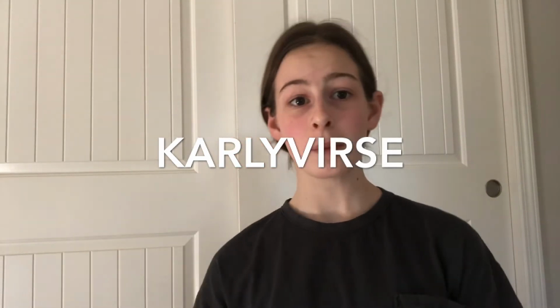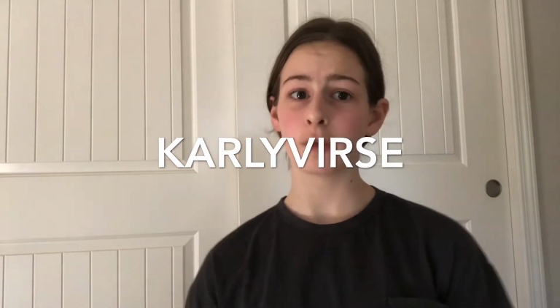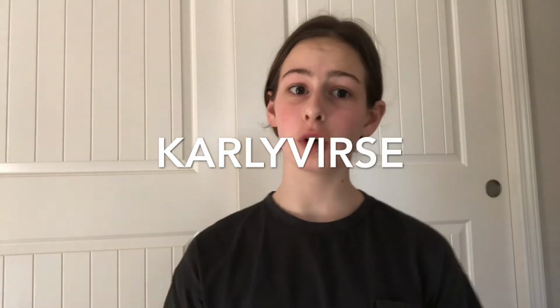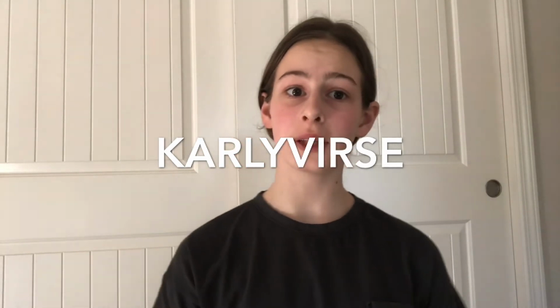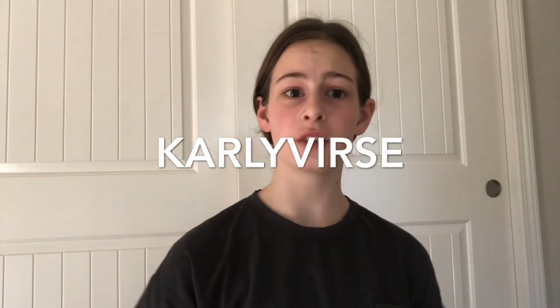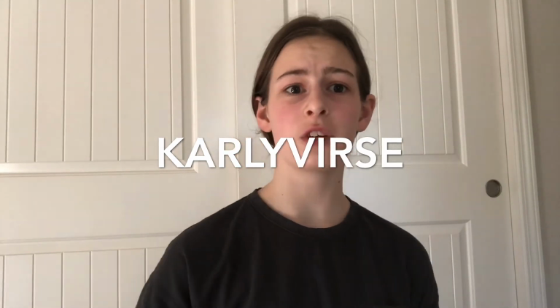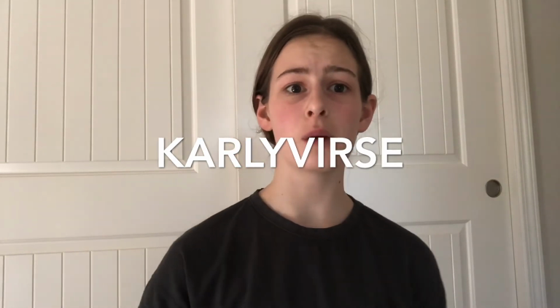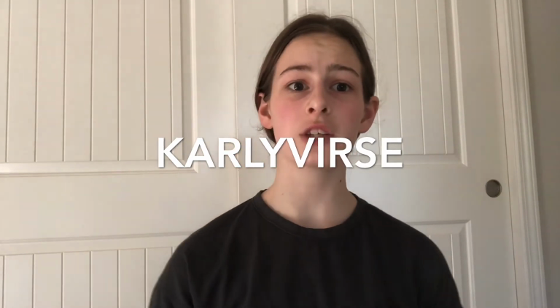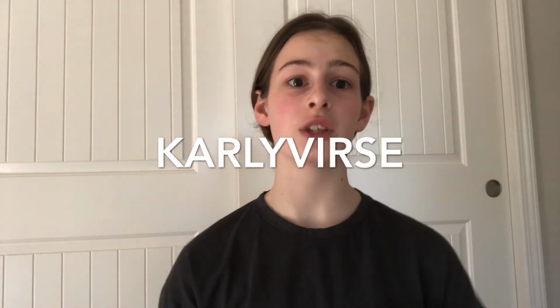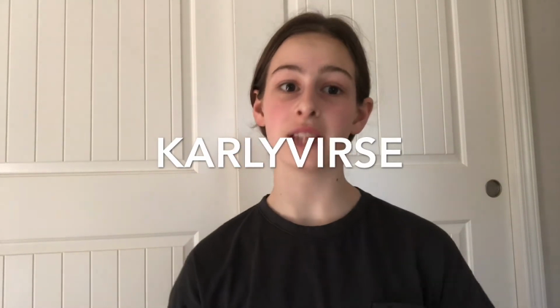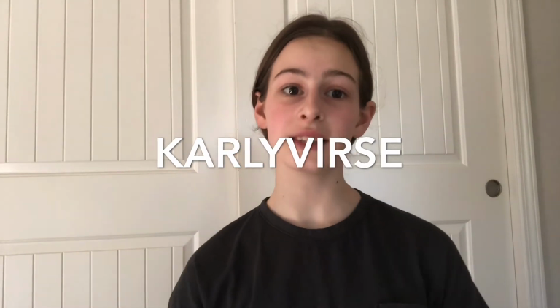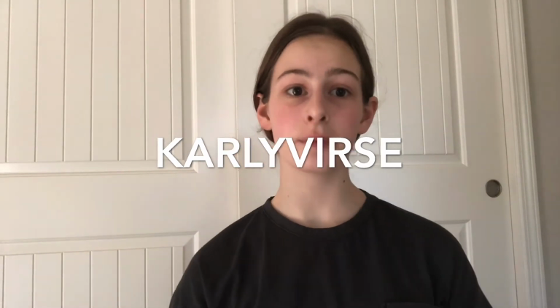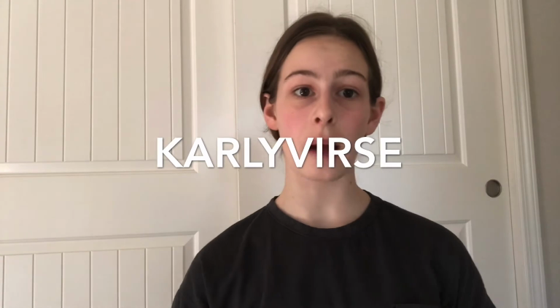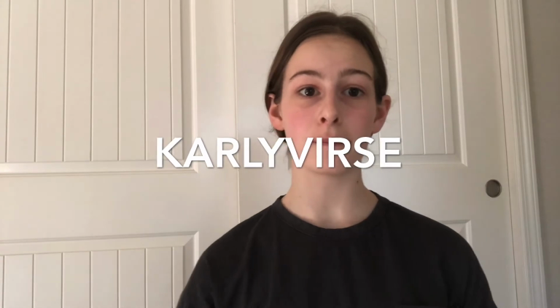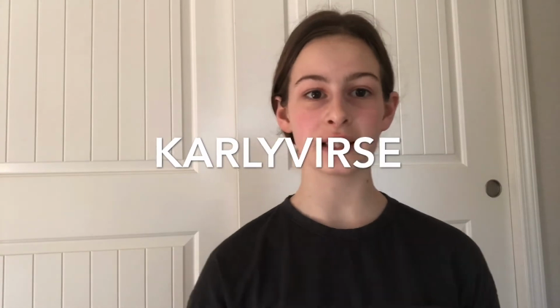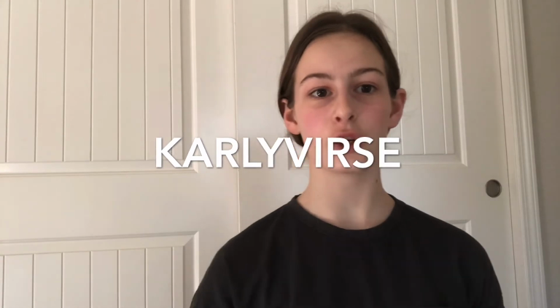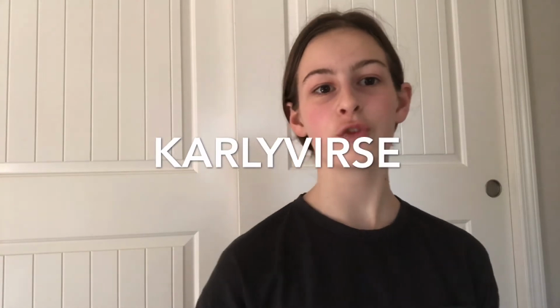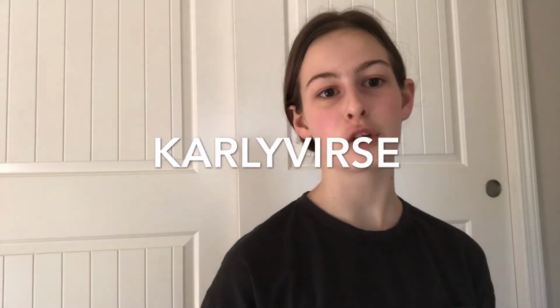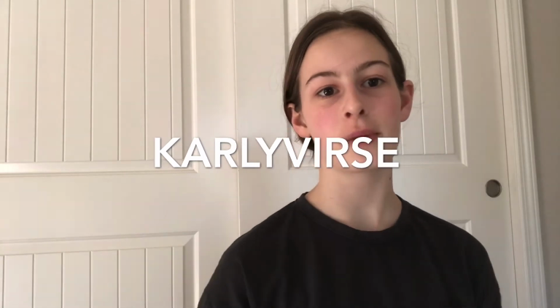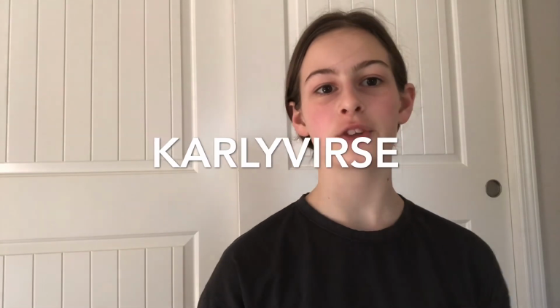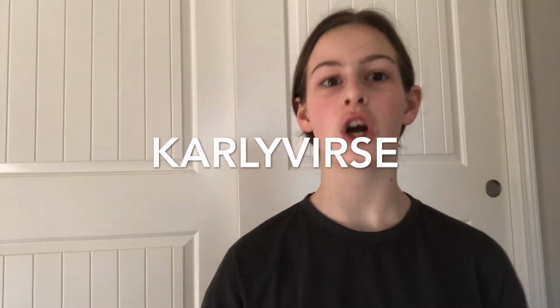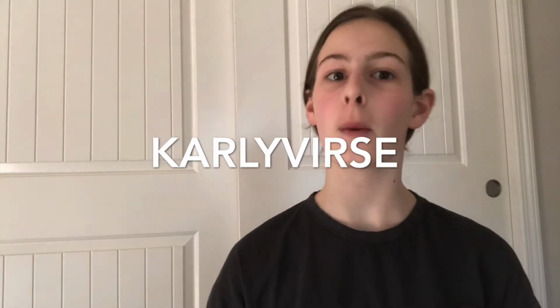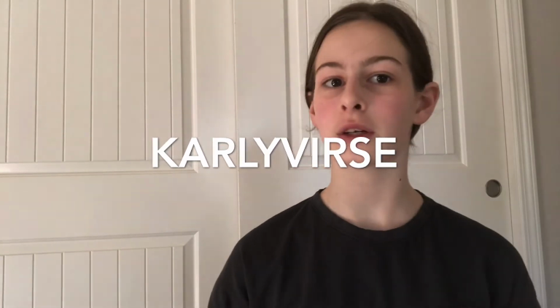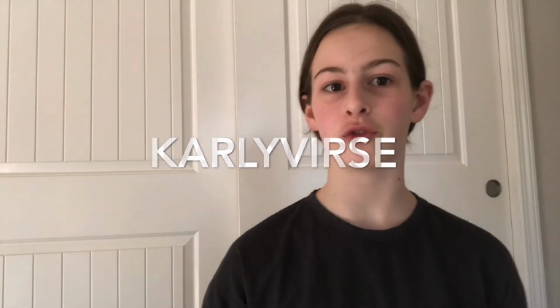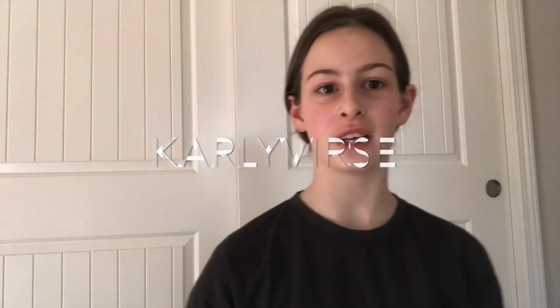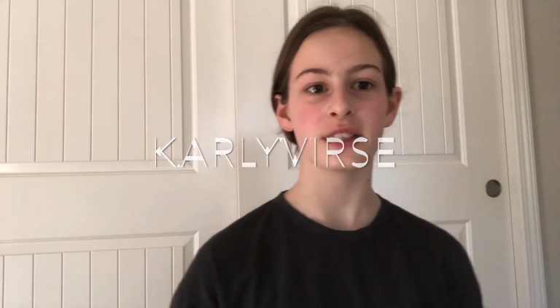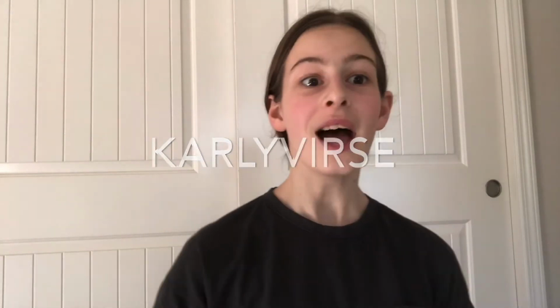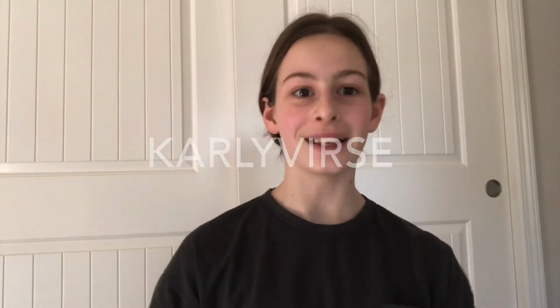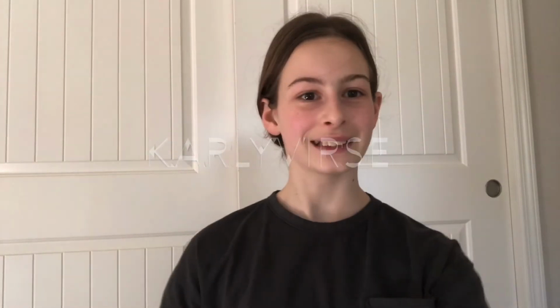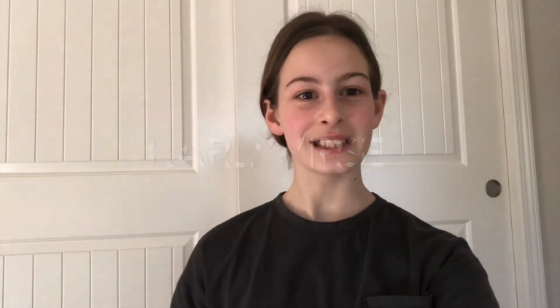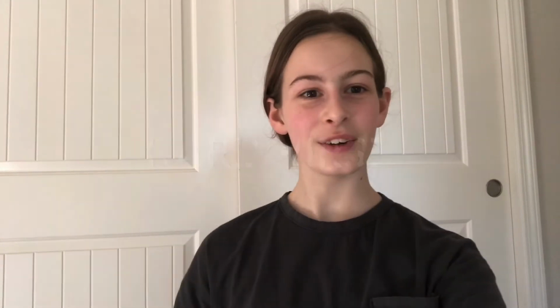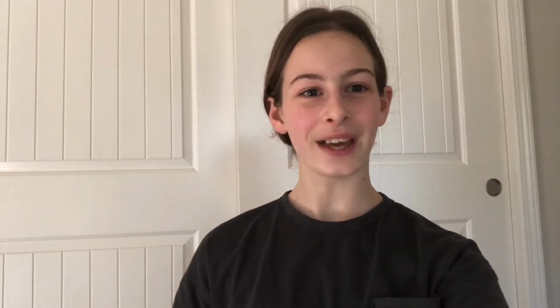But before we get to this video, make sure to like, subscribe, and press the notification bell to see all my newest videos. Now let's get to it.